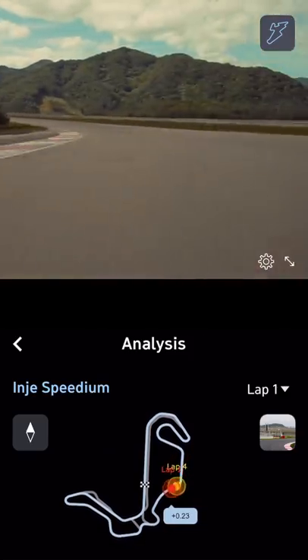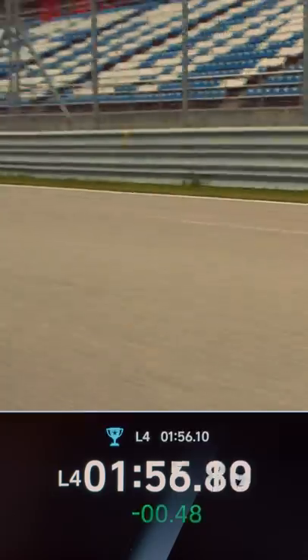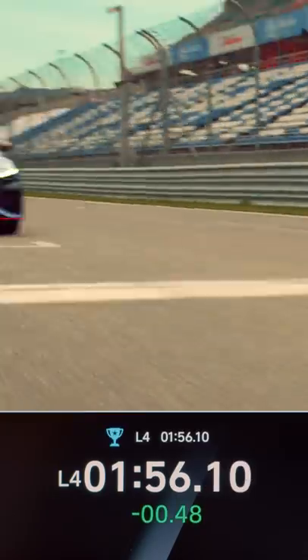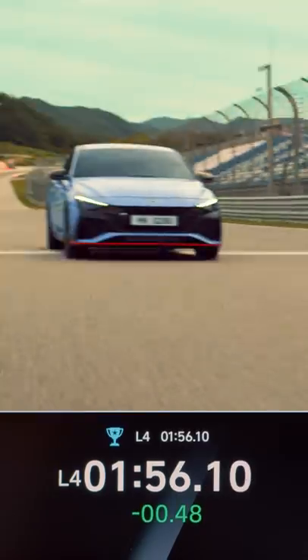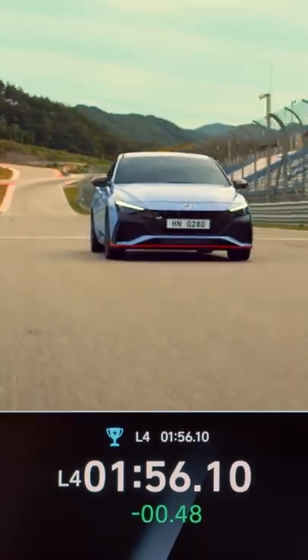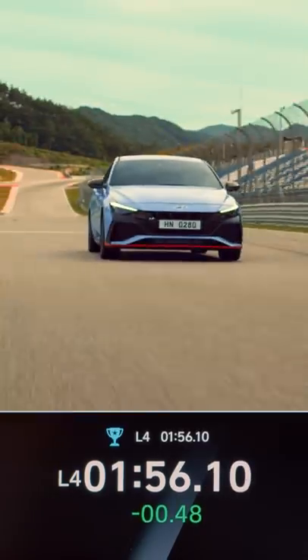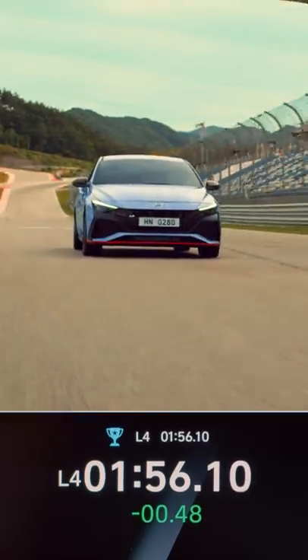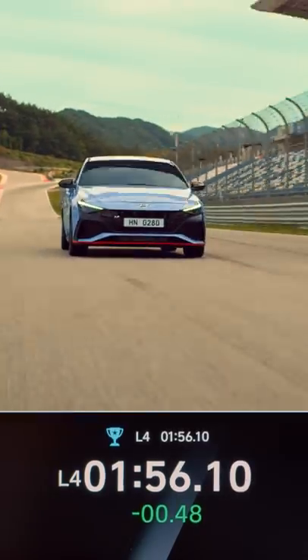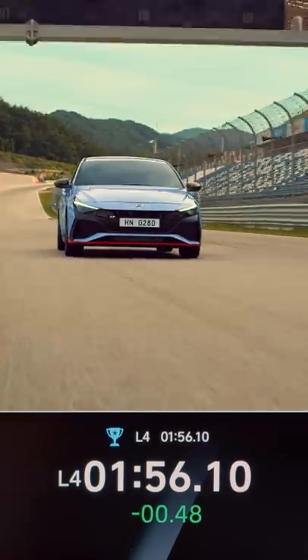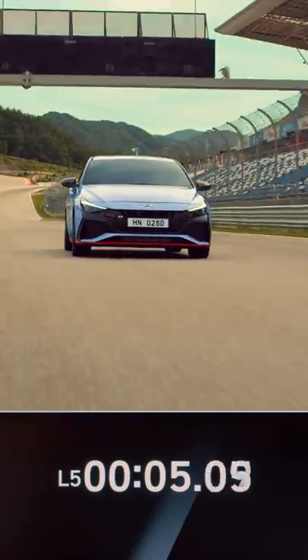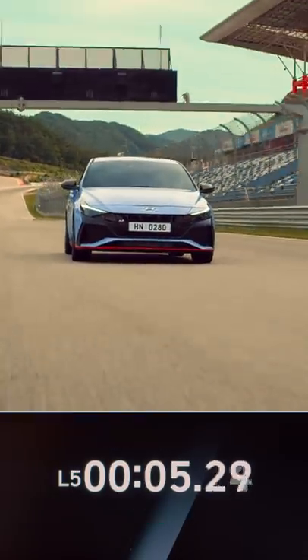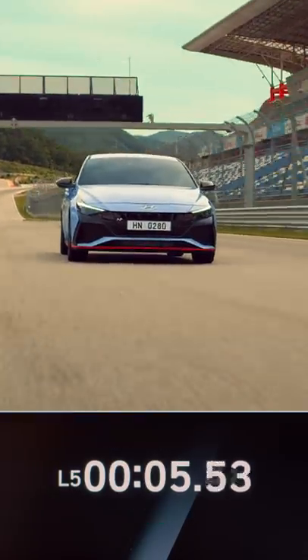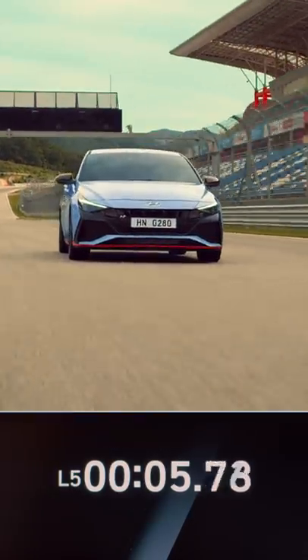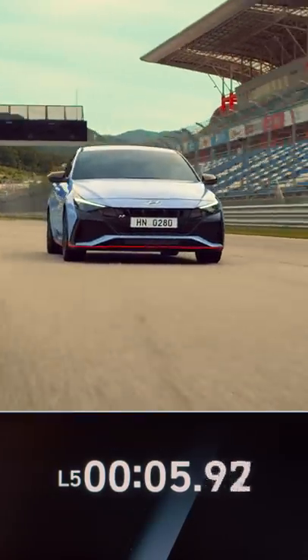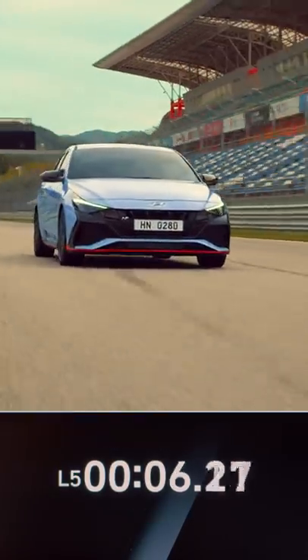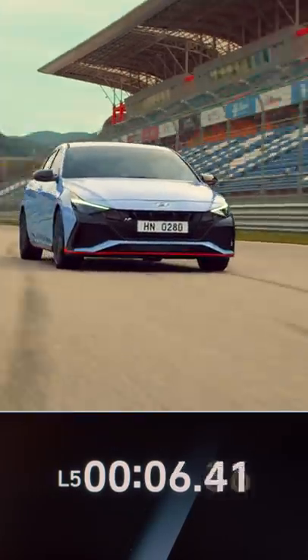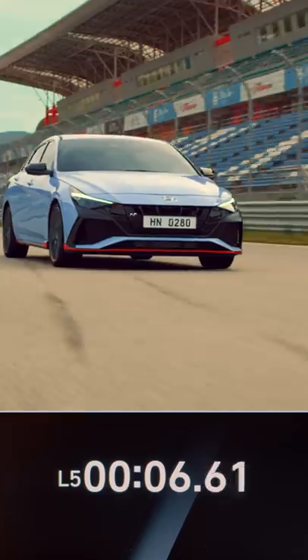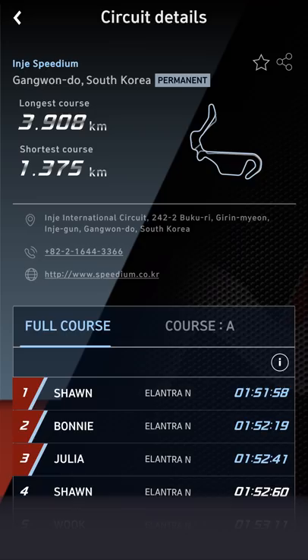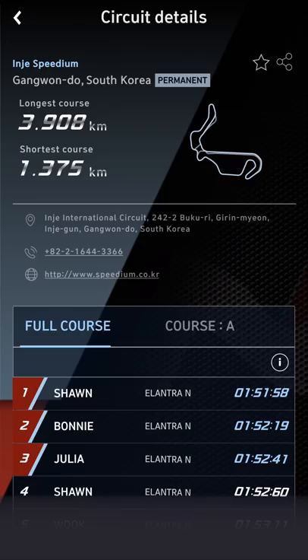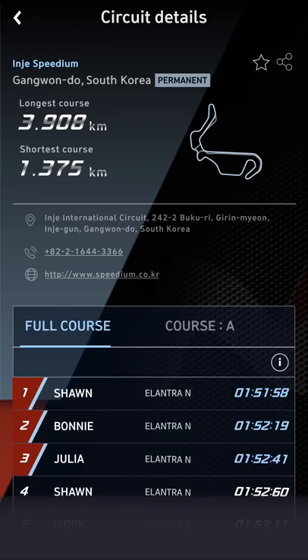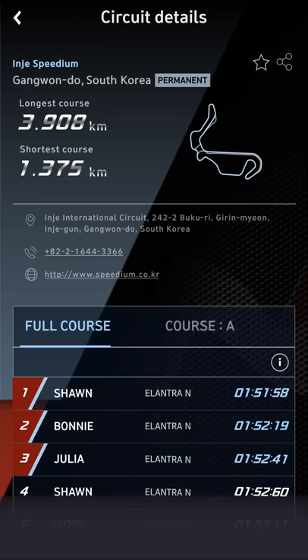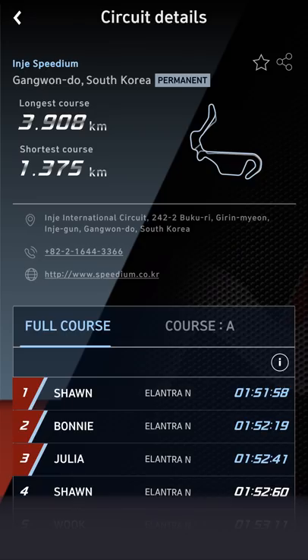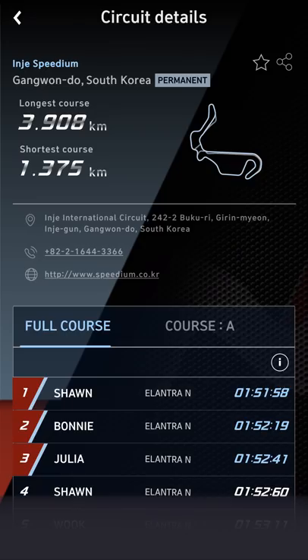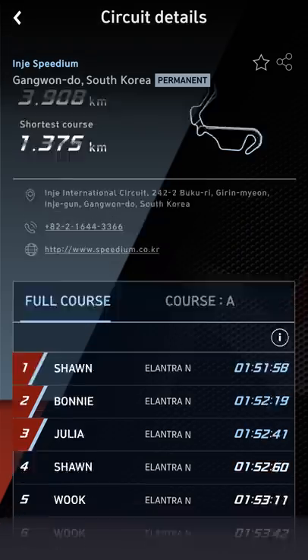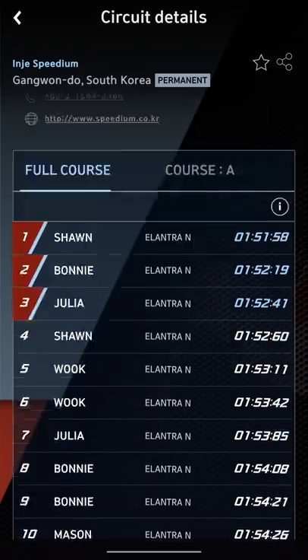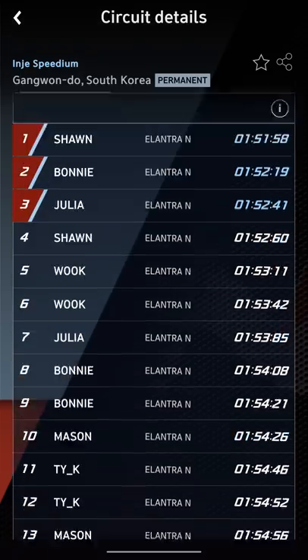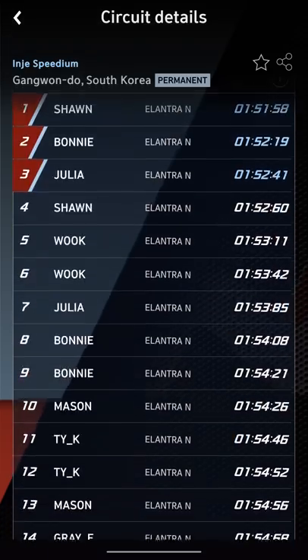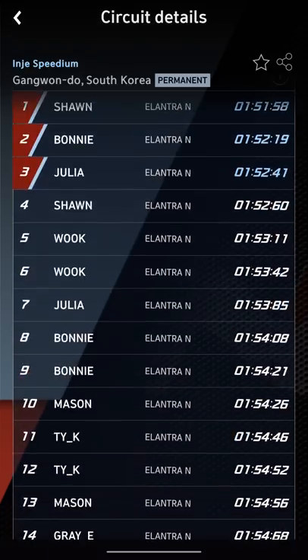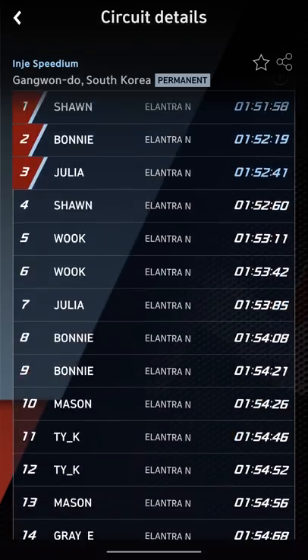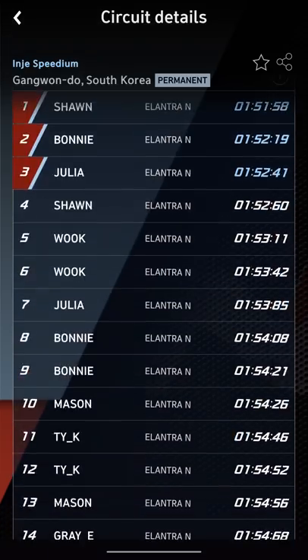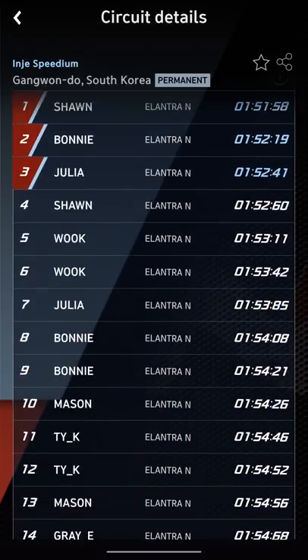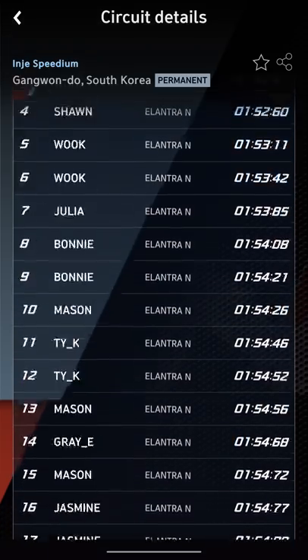And of course, you can save your best lap time. You can even compete your lap time with other enthusiasts online.